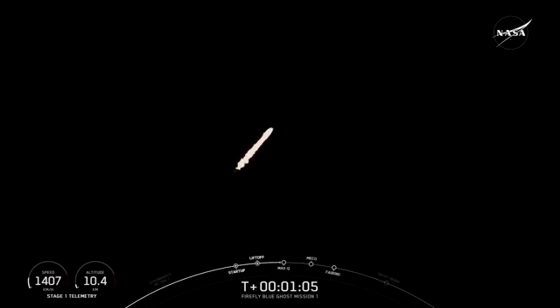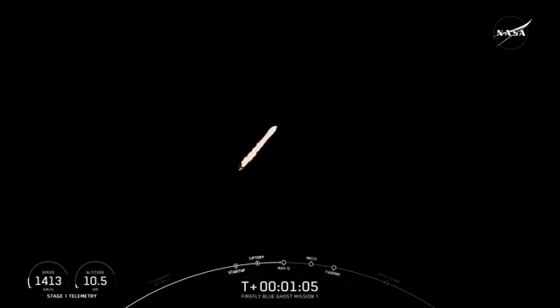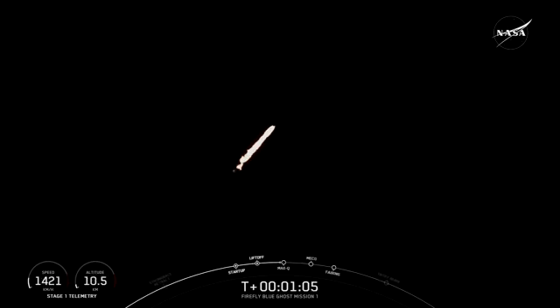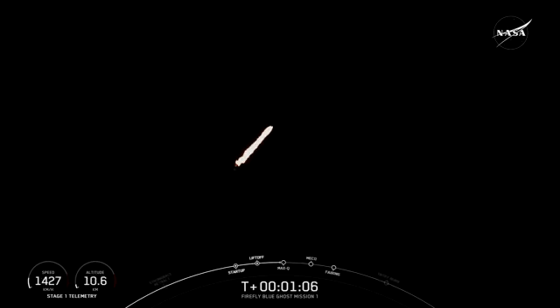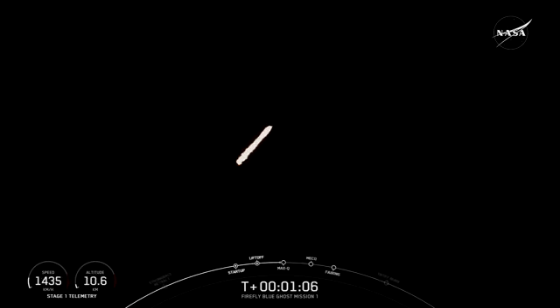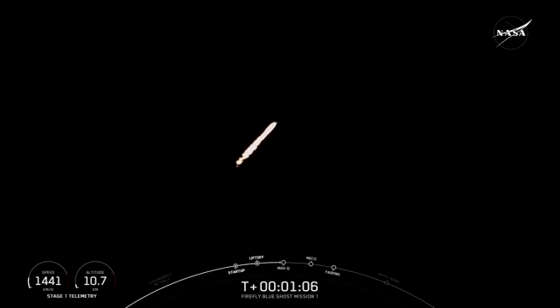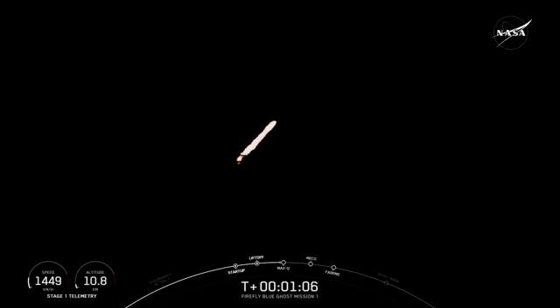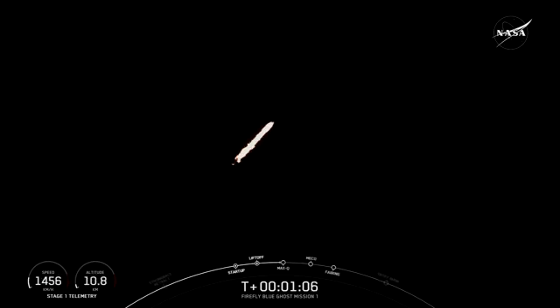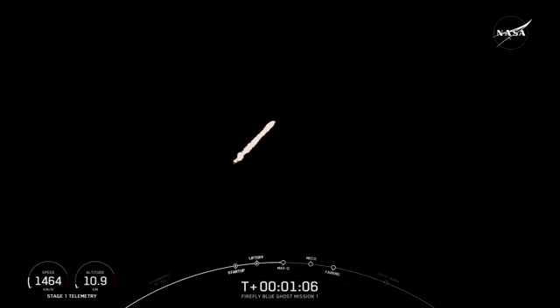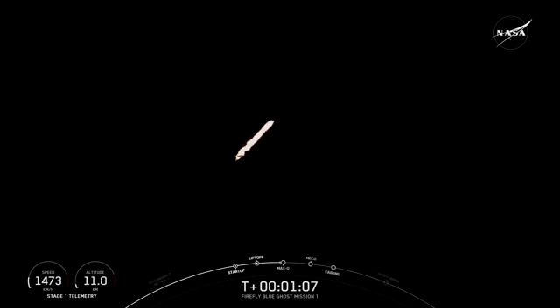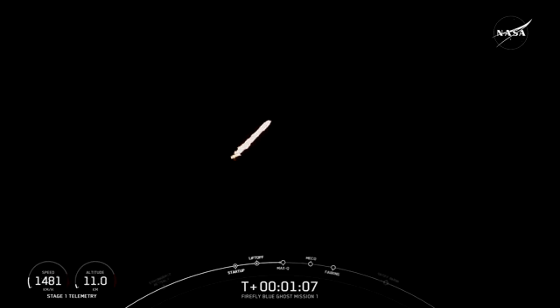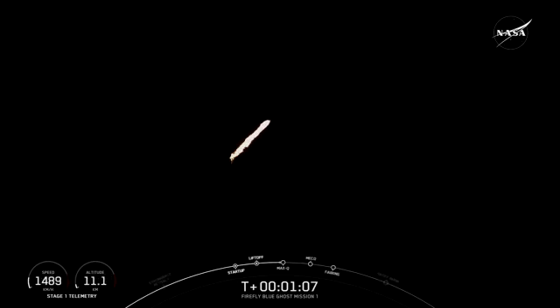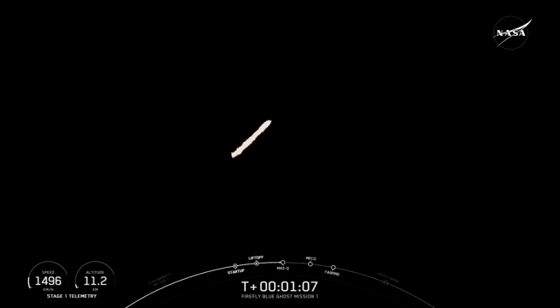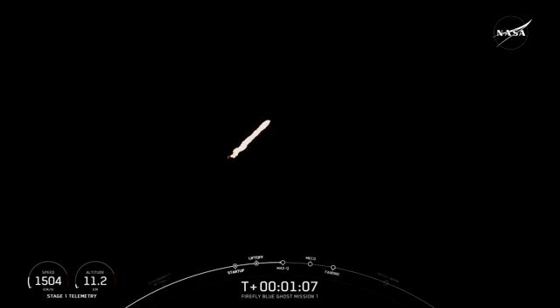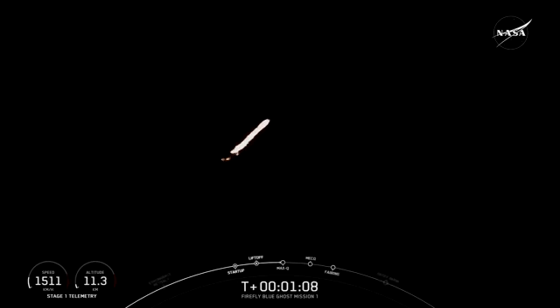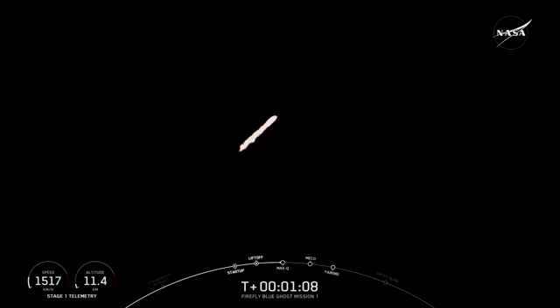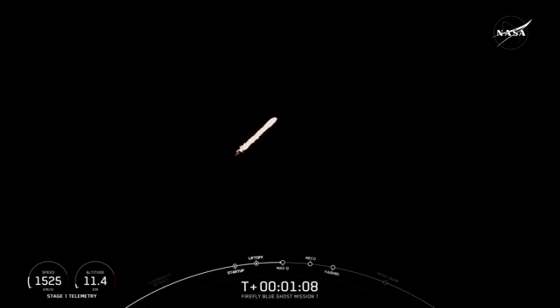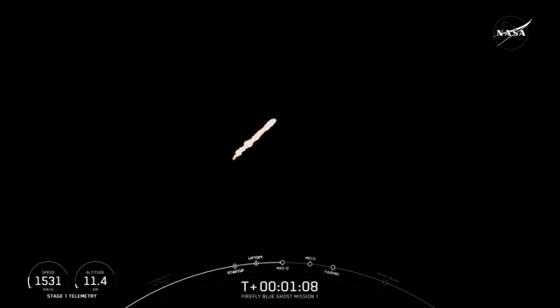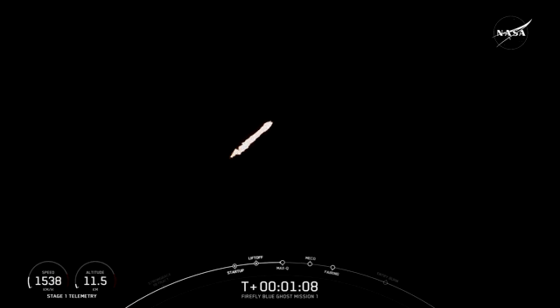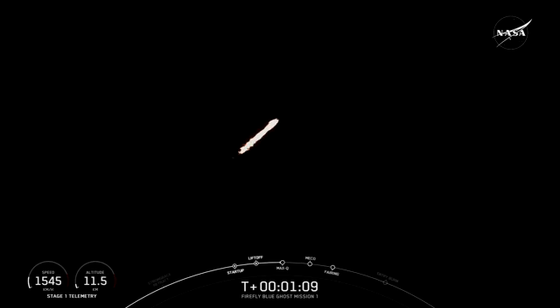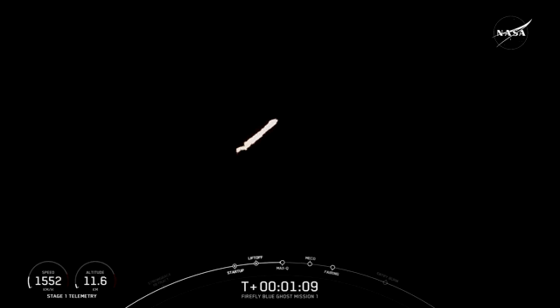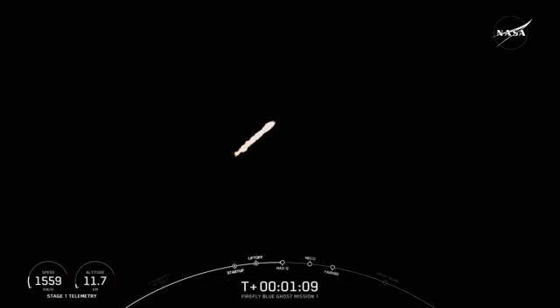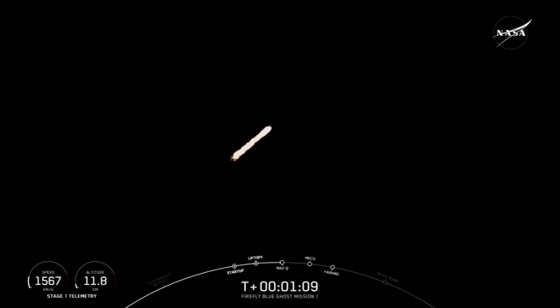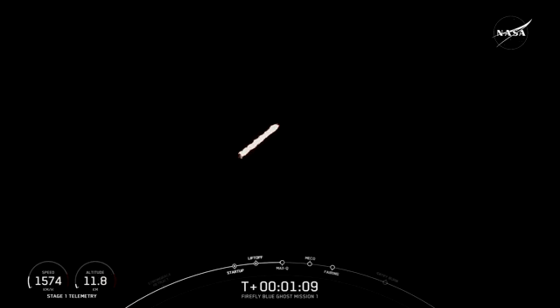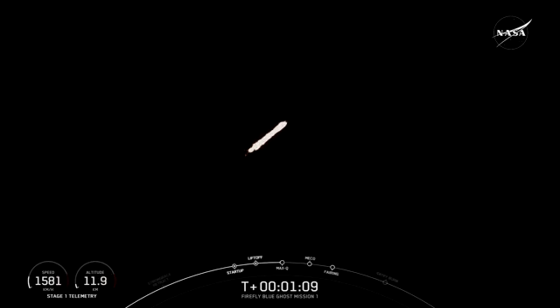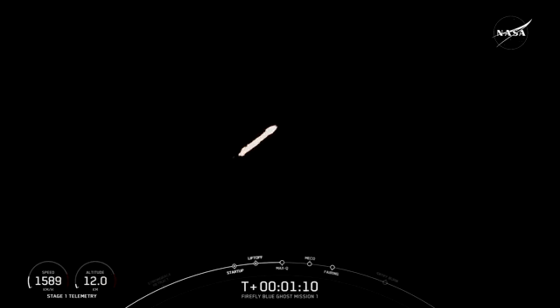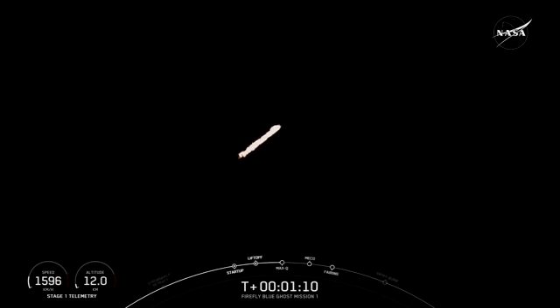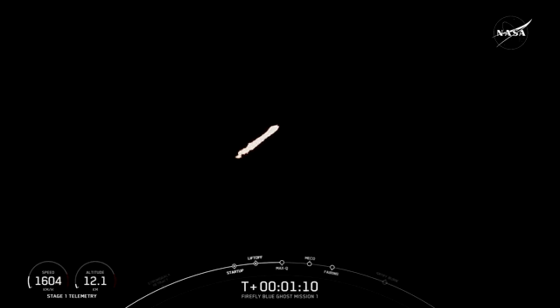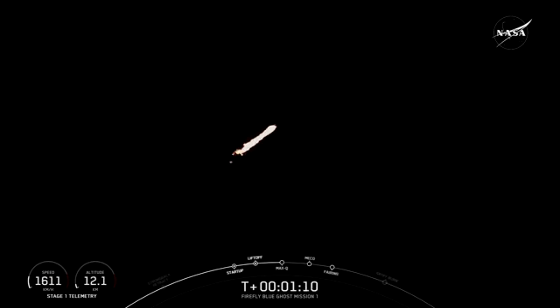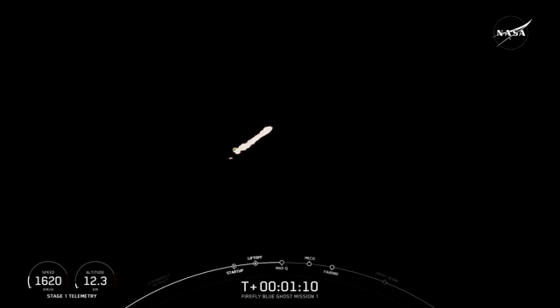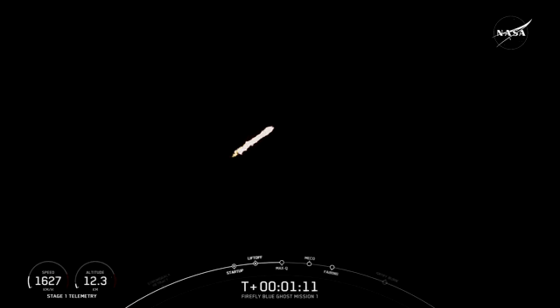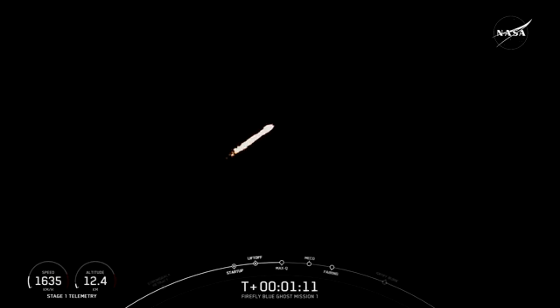And we are coming up on max Q. This is the largest structural load that the vehicle will see during ascent.